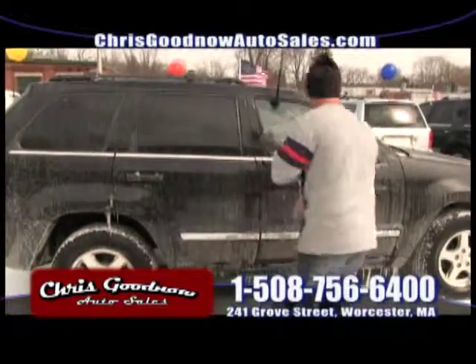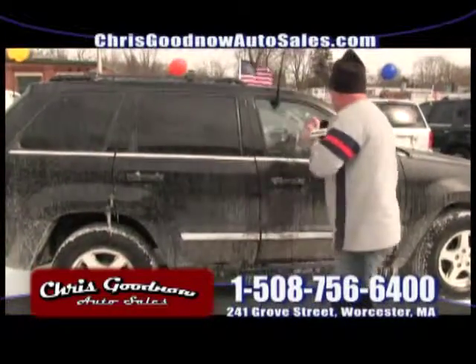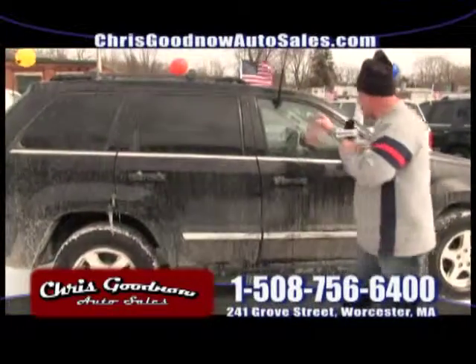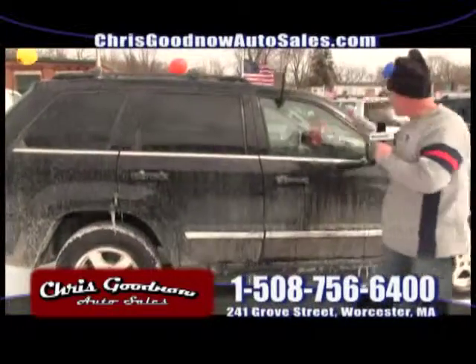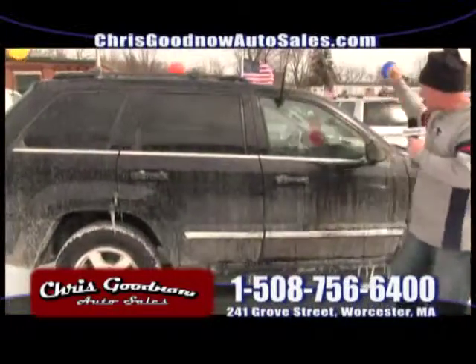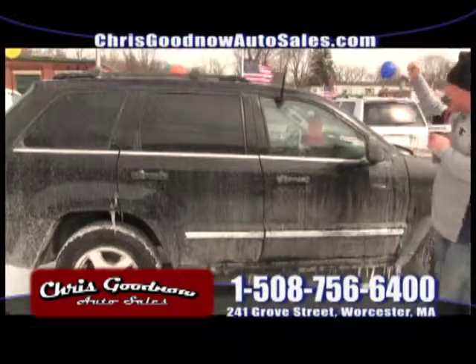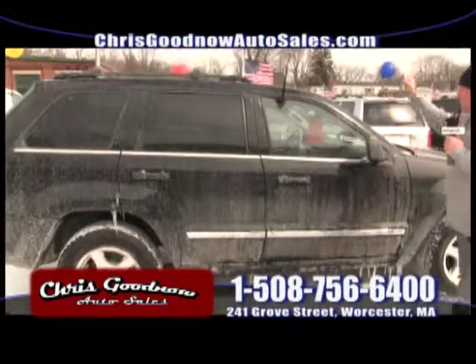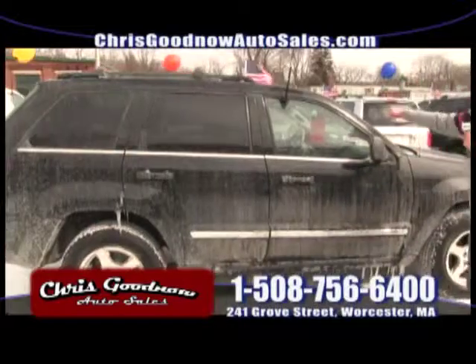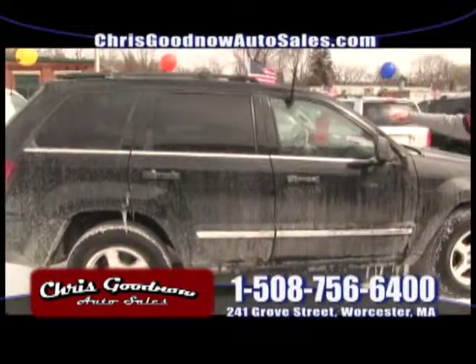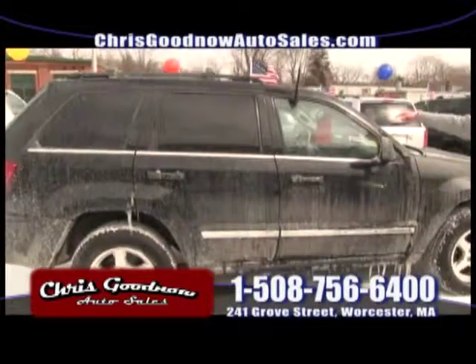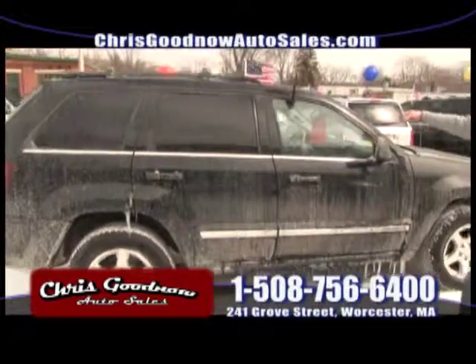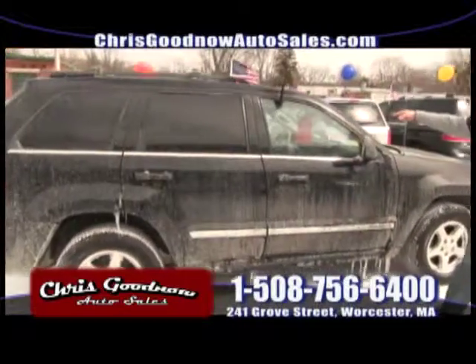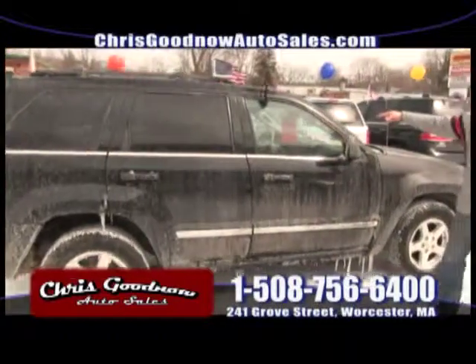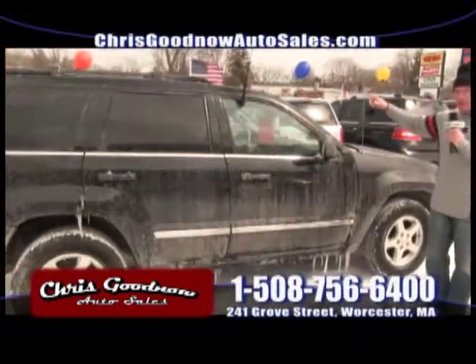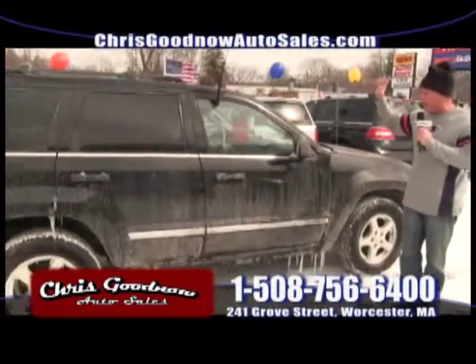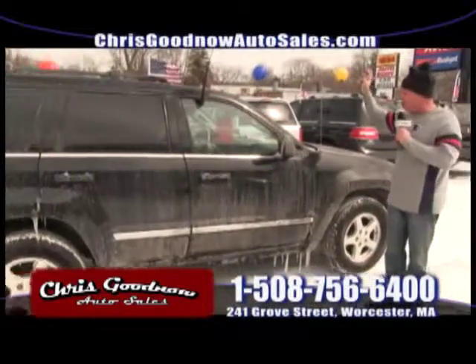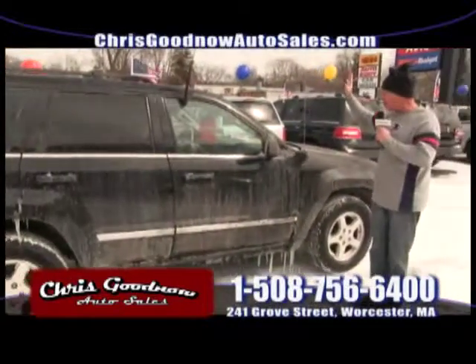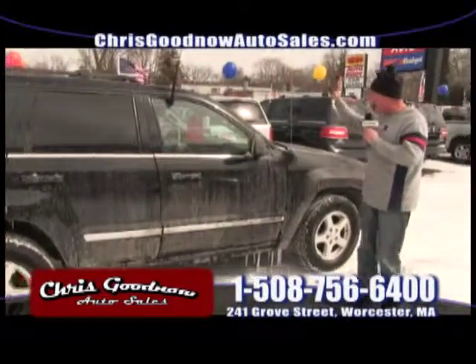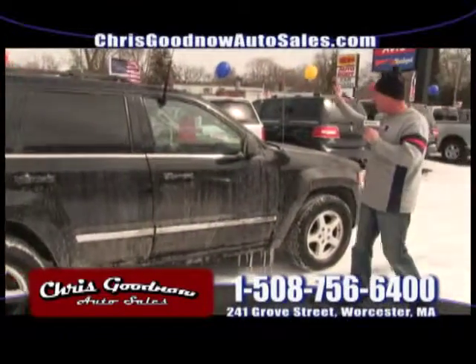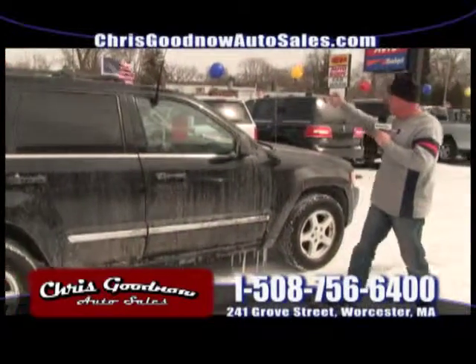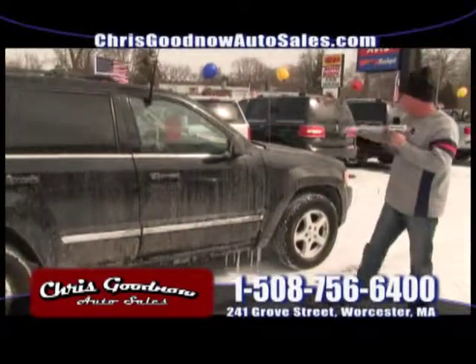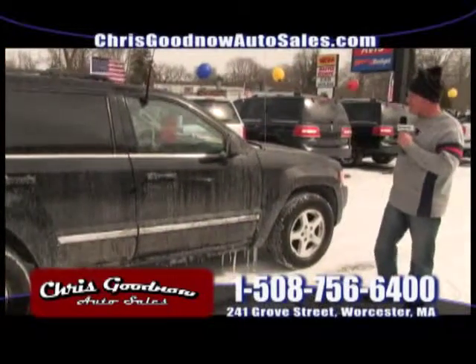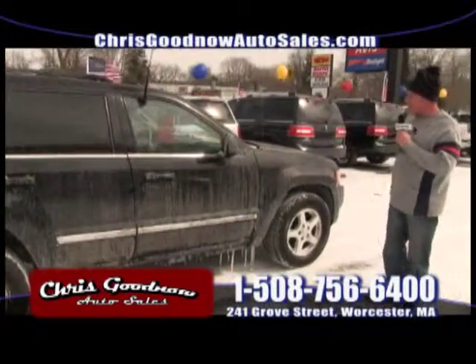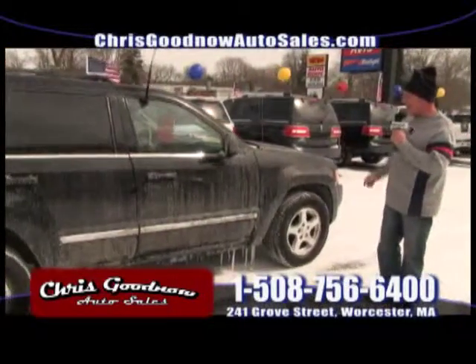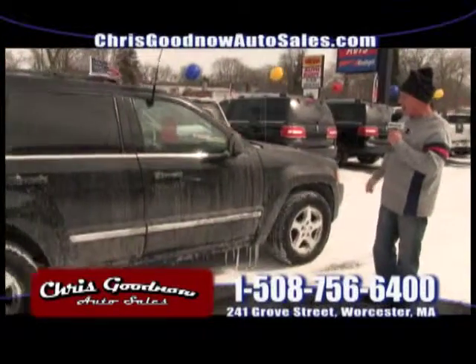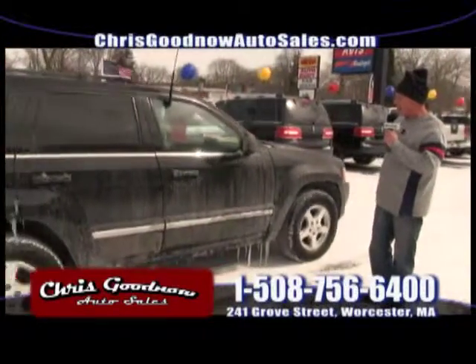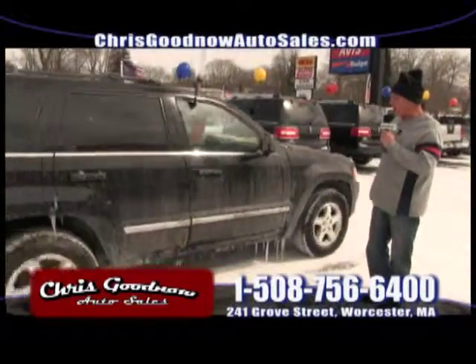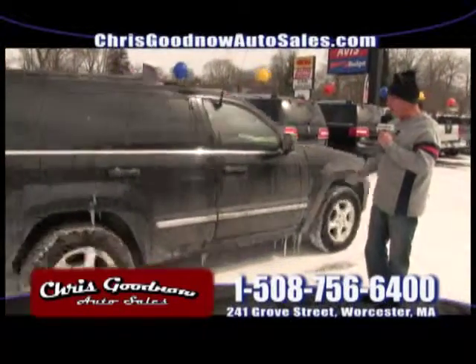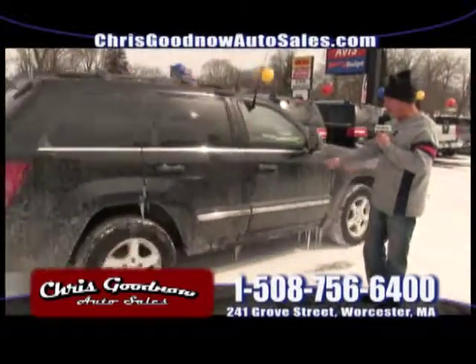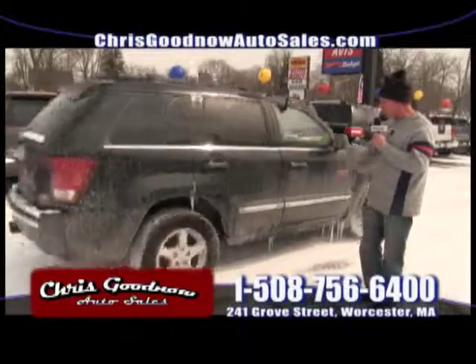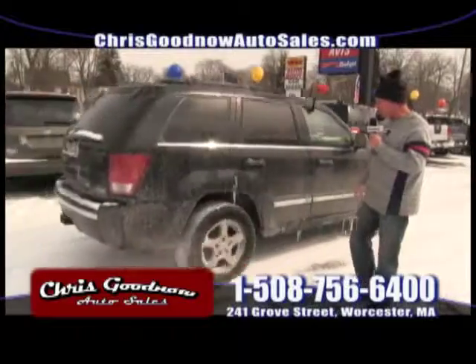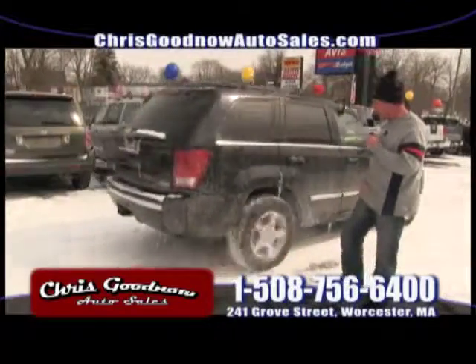We want to thank you for that car. That's an 07 Grand Cherokee driving away — $14,900. Great price. It'll be cleaned up nice.